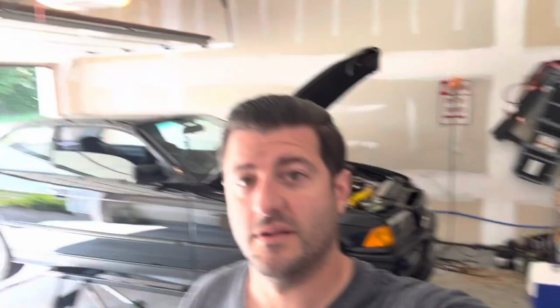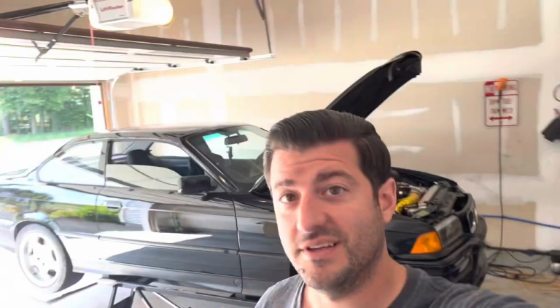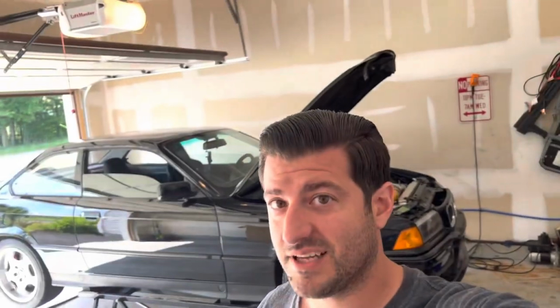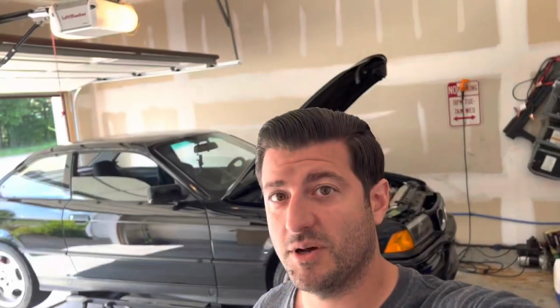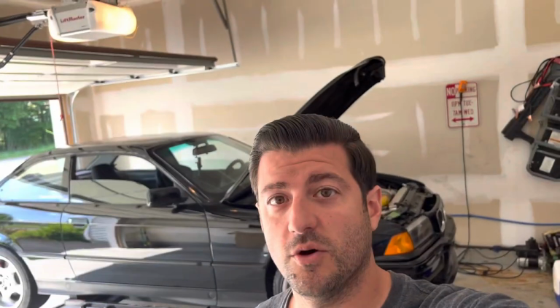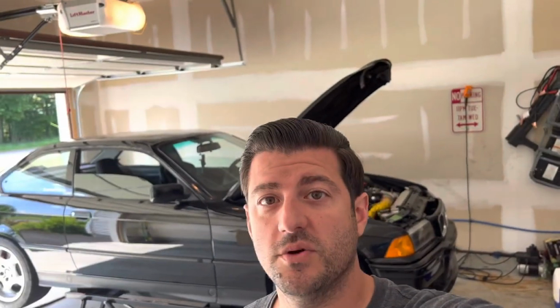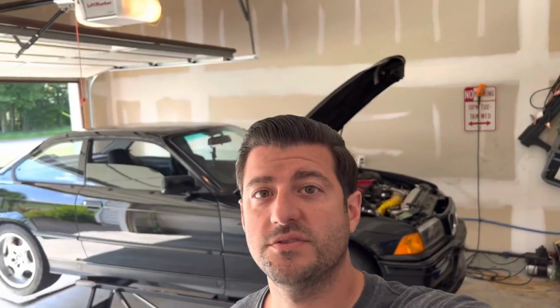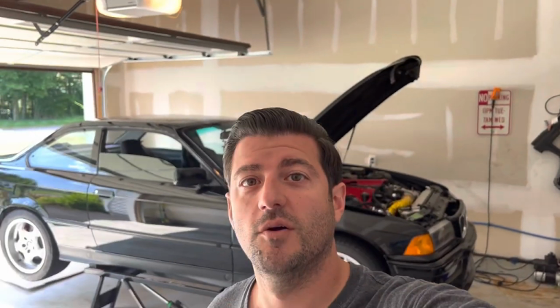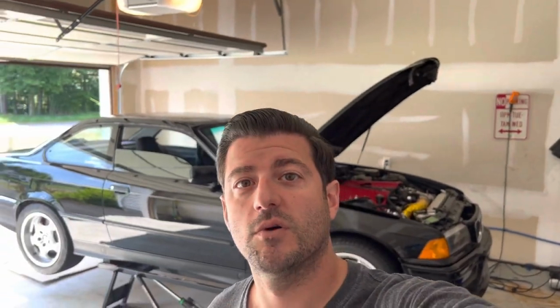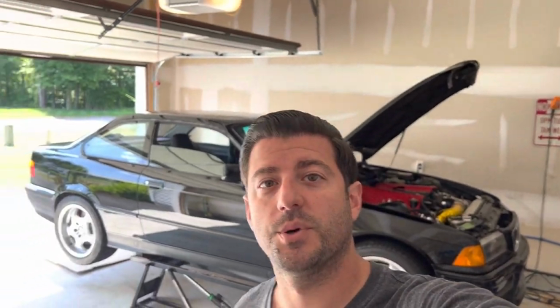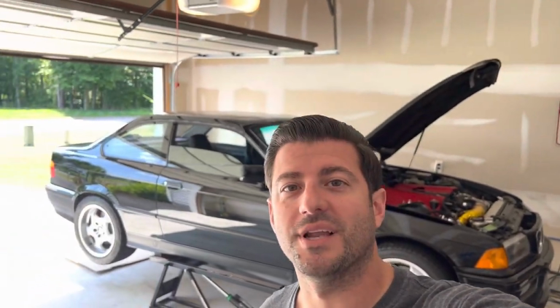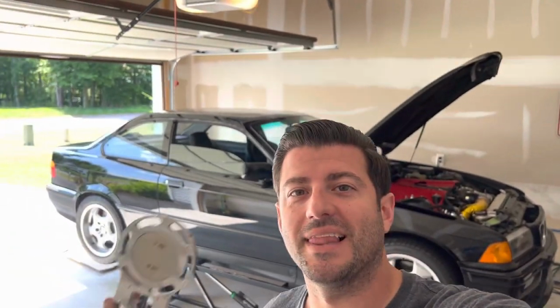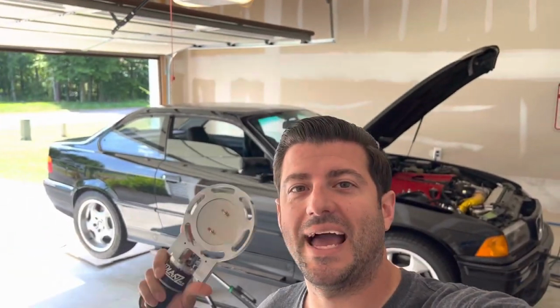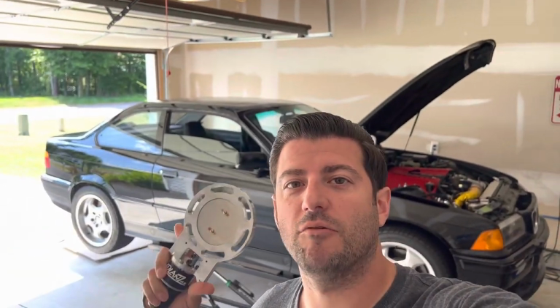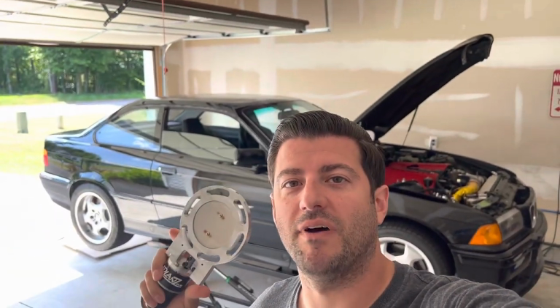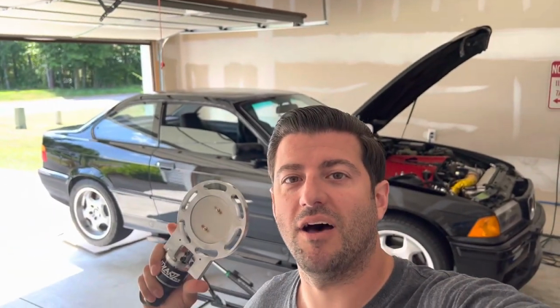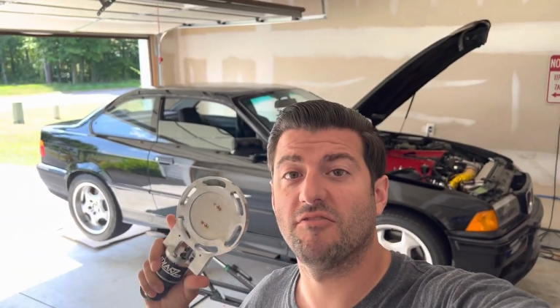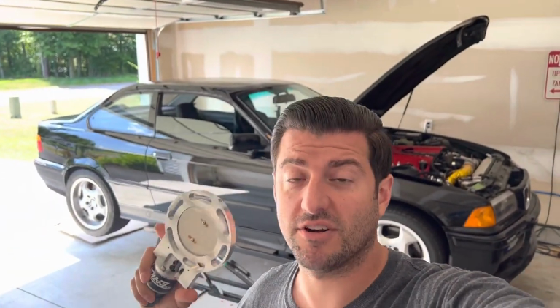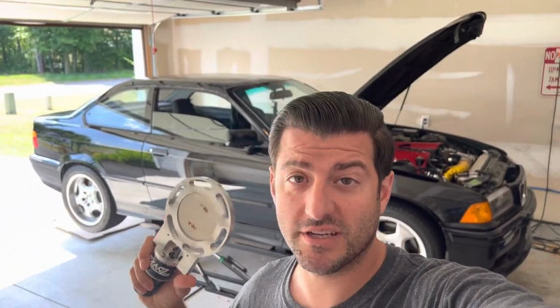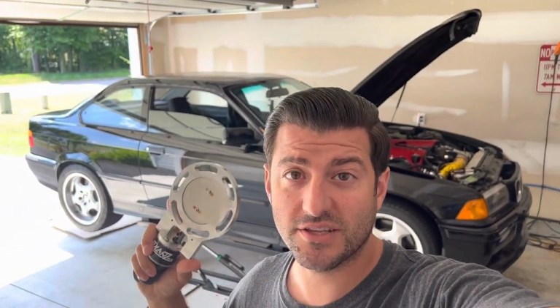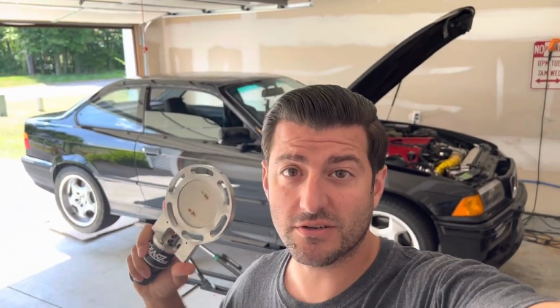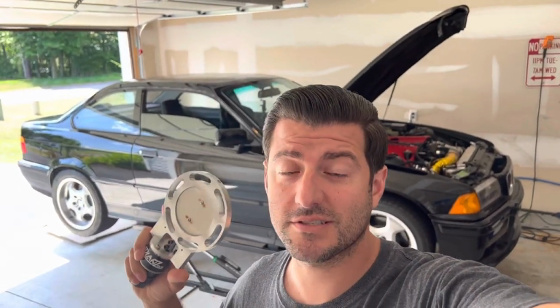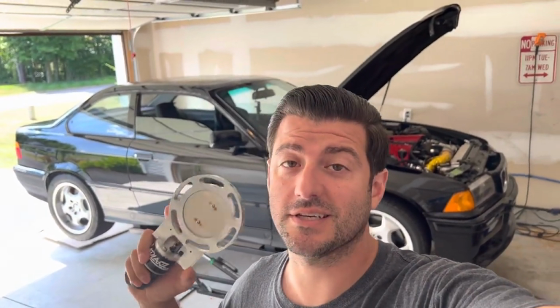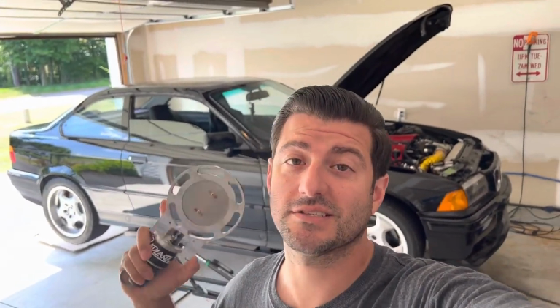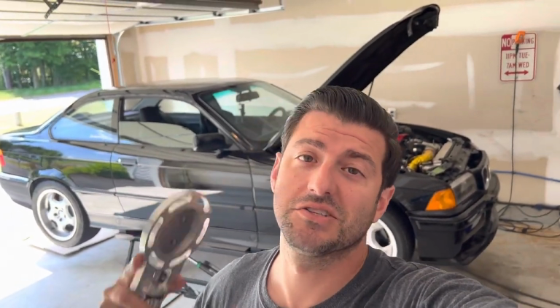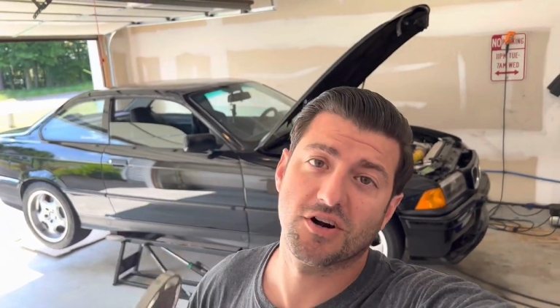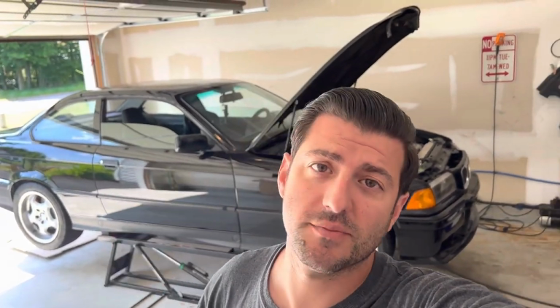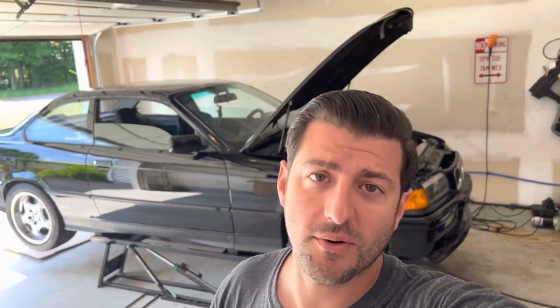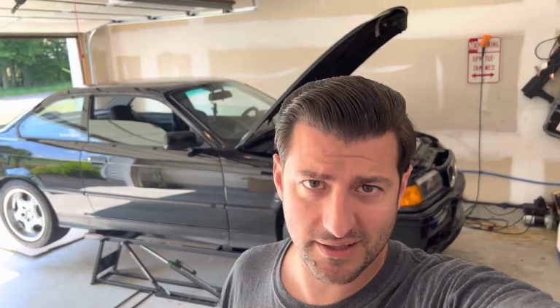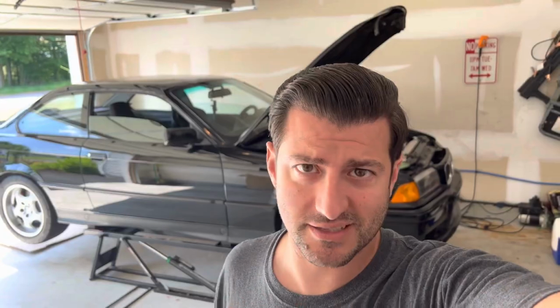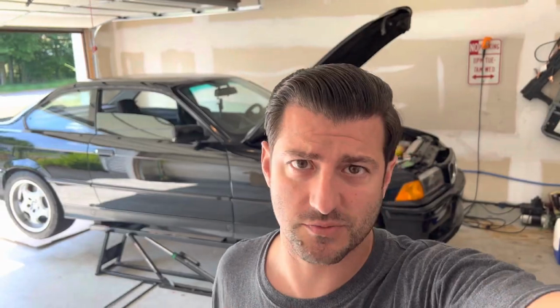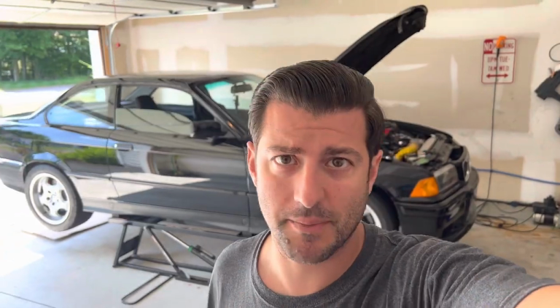This time on Loboose, we're putting a loud valve on our E36 Turbo LS Swap.